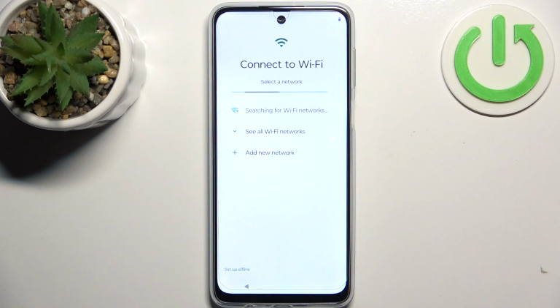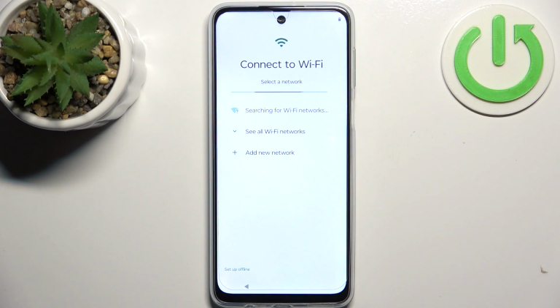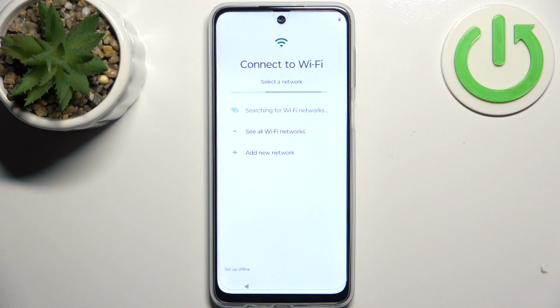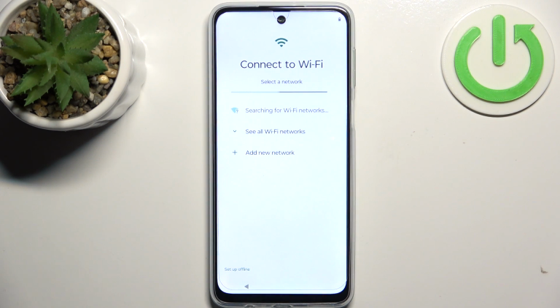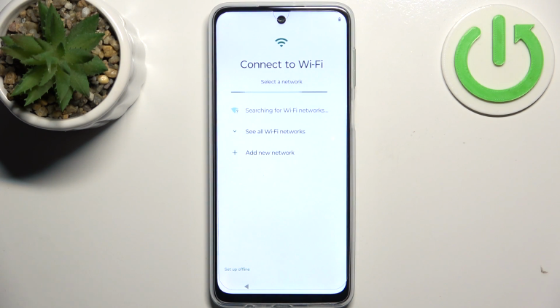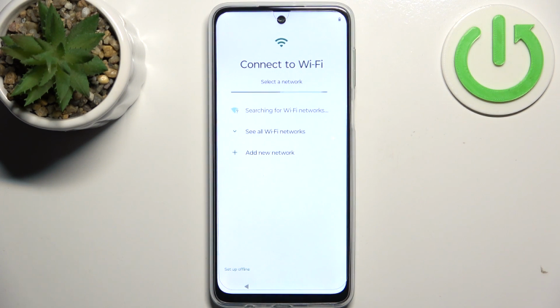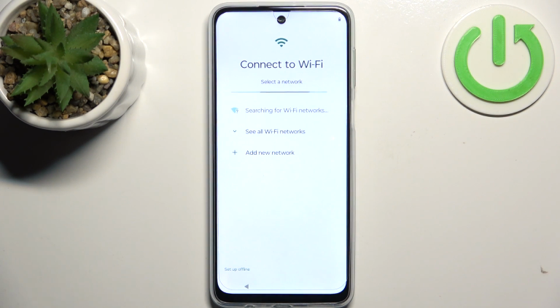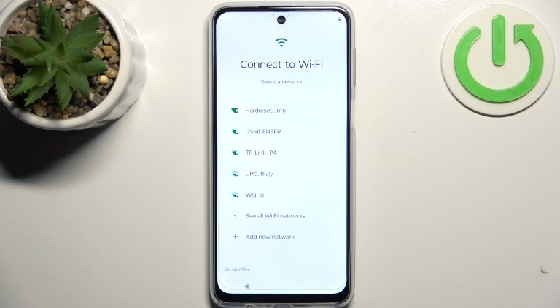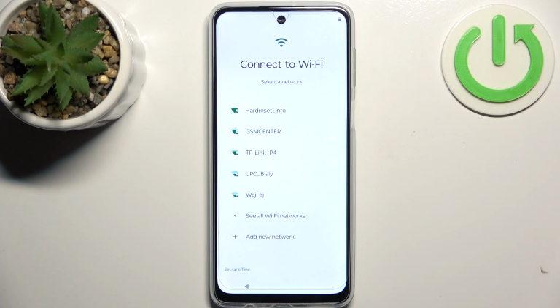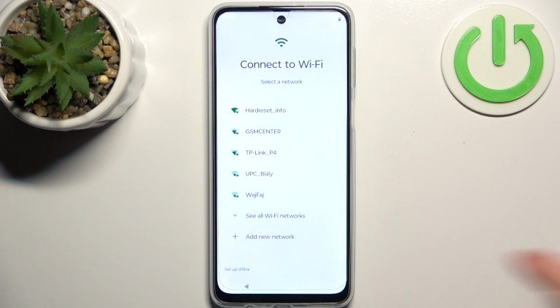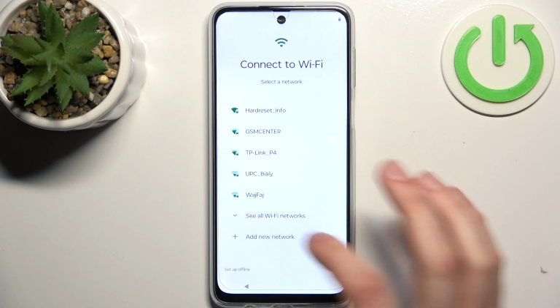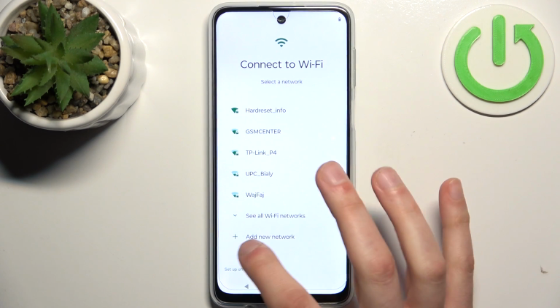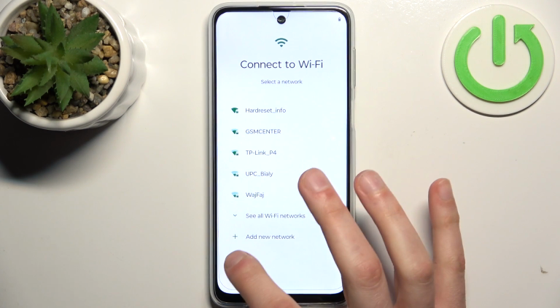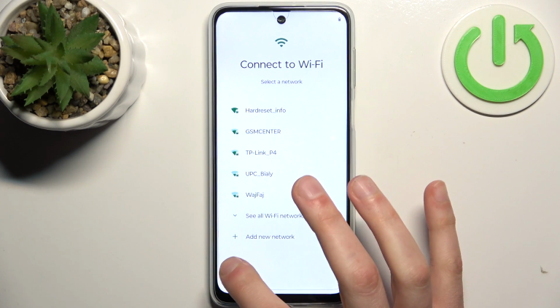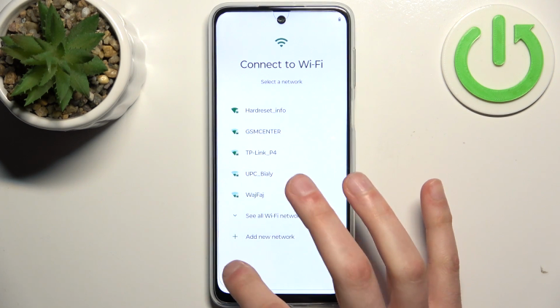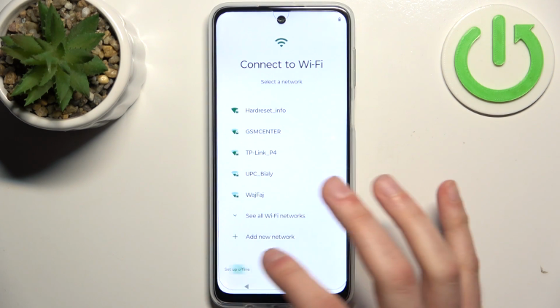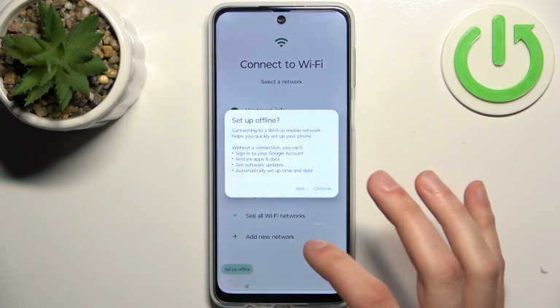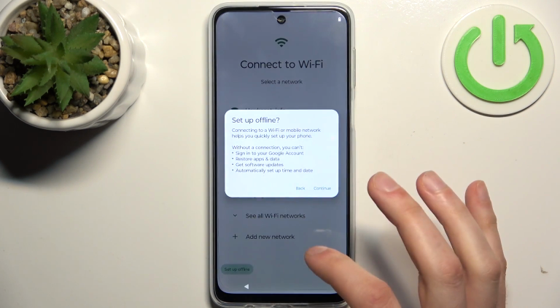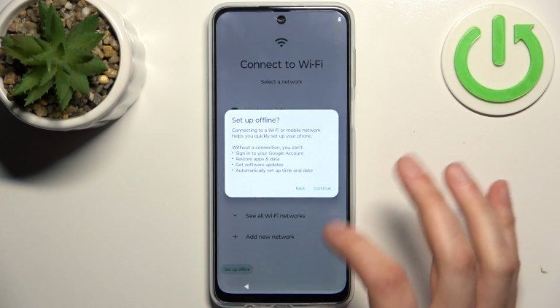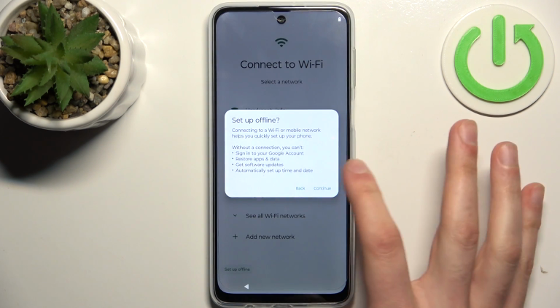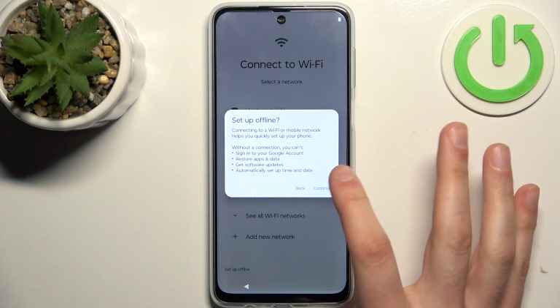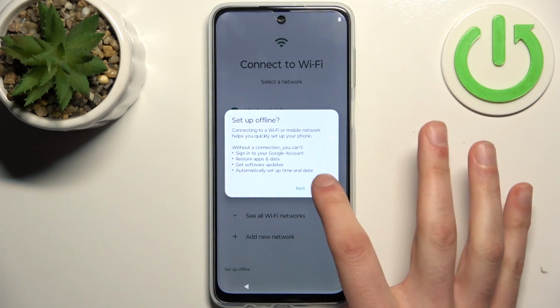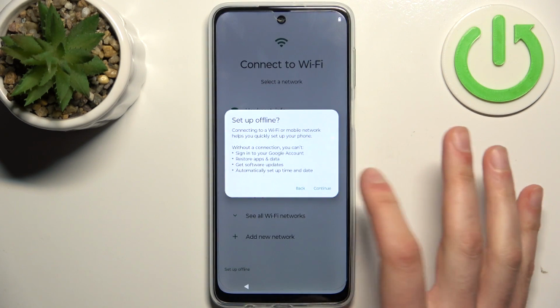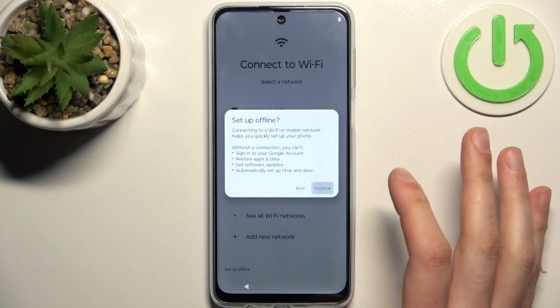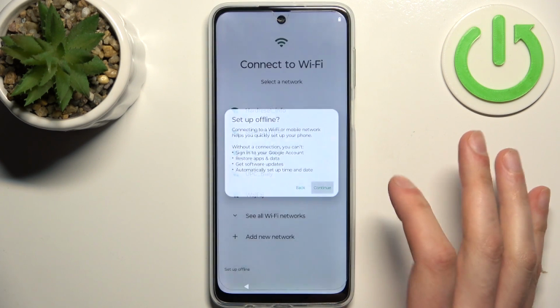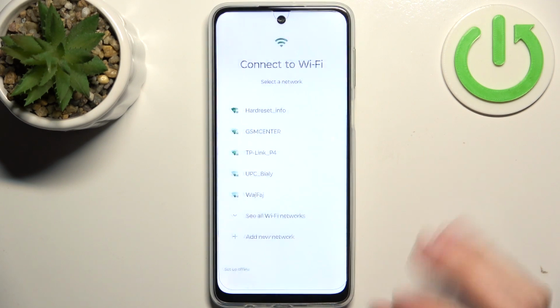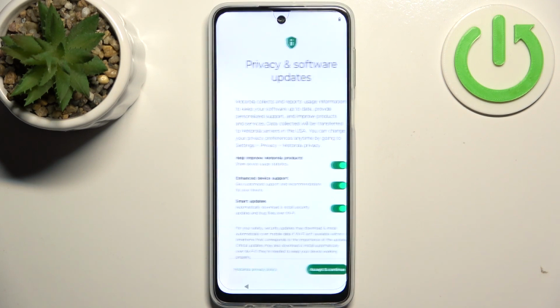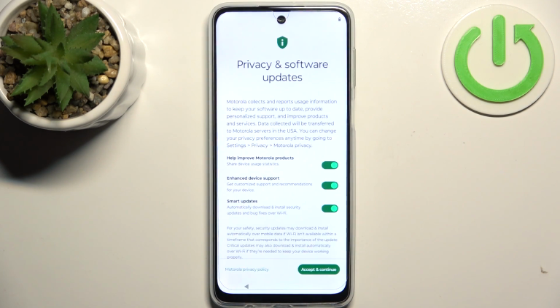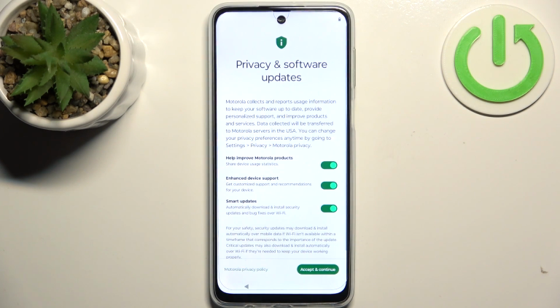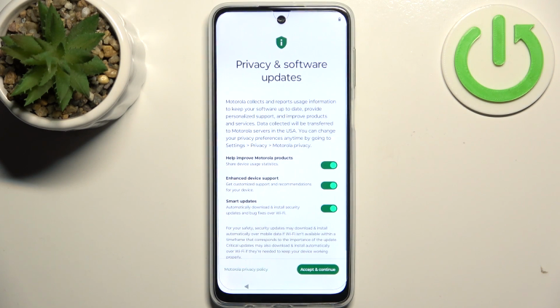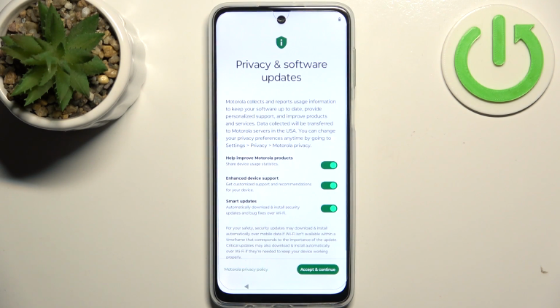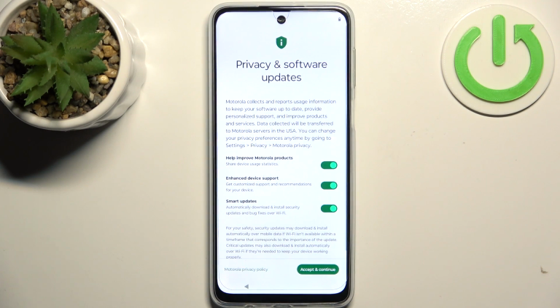And you can connect to Wi-Fi, but you can also set up the device offline and connect anytime later.